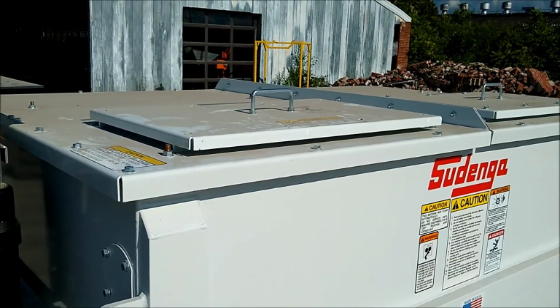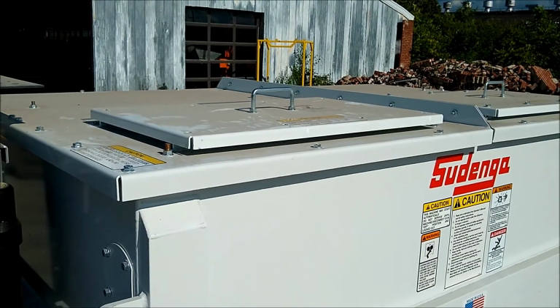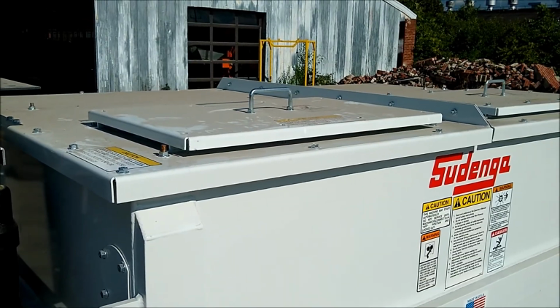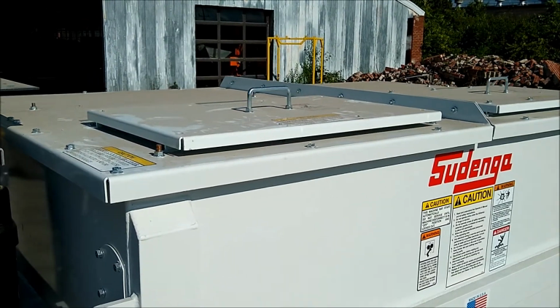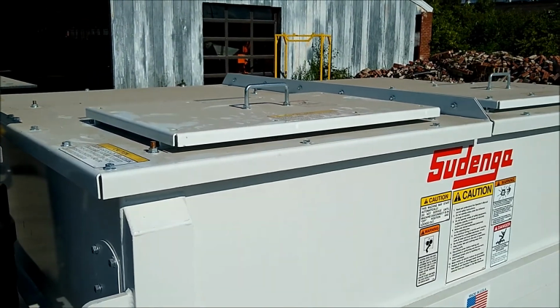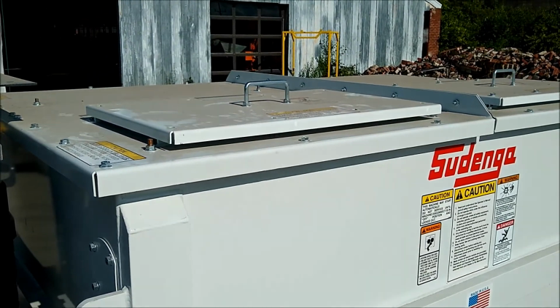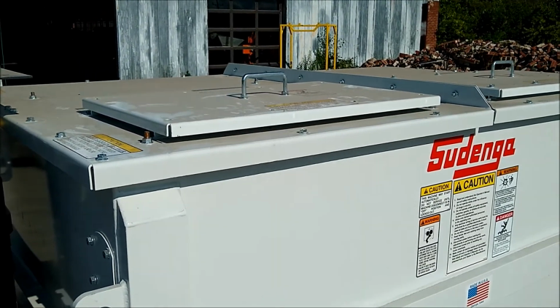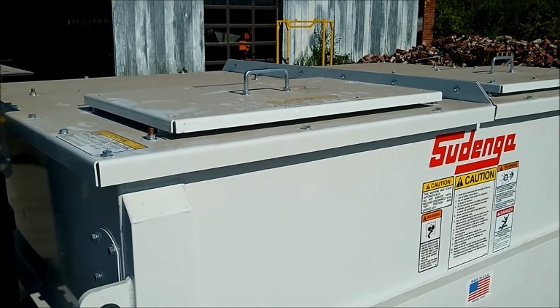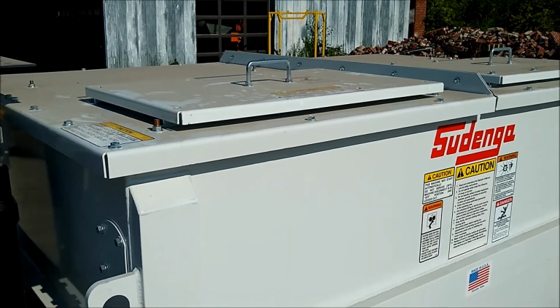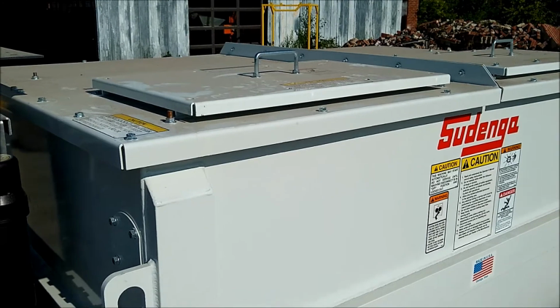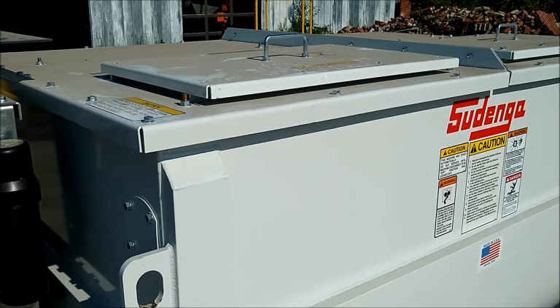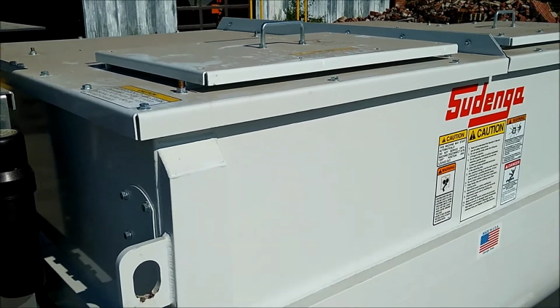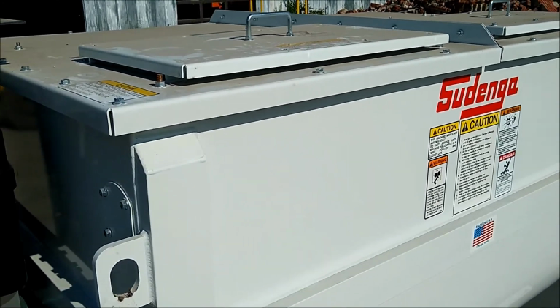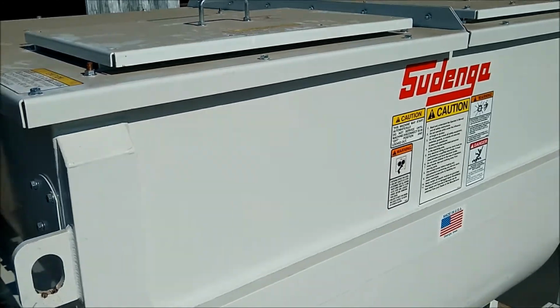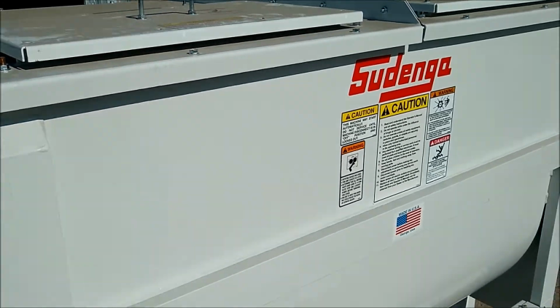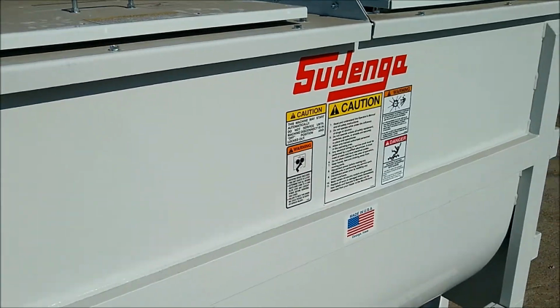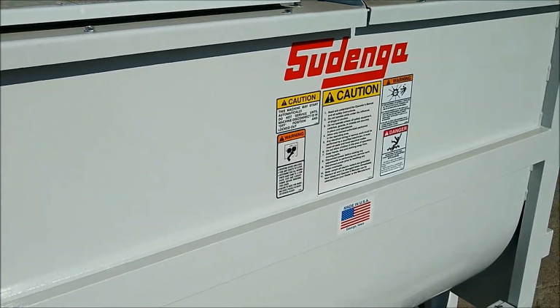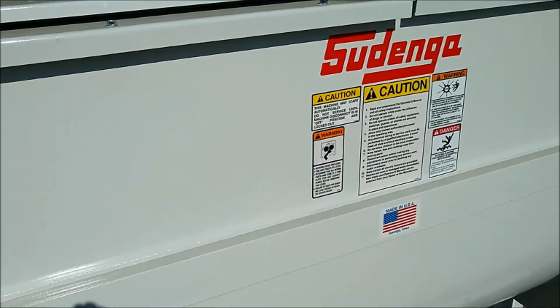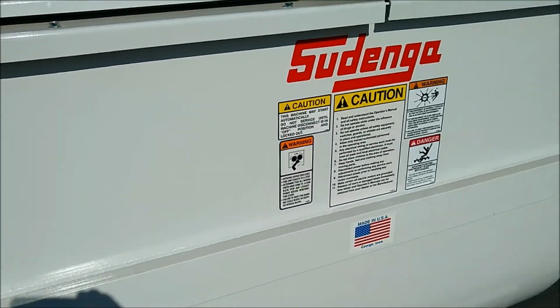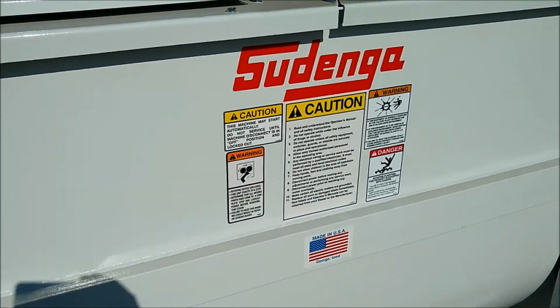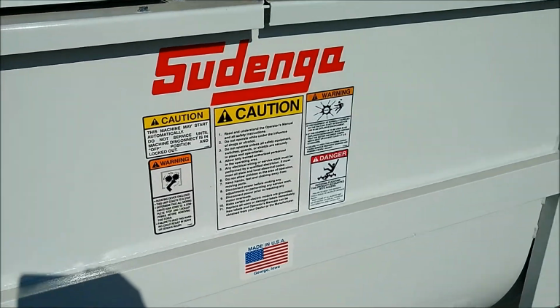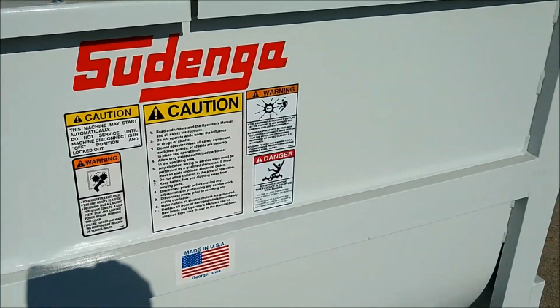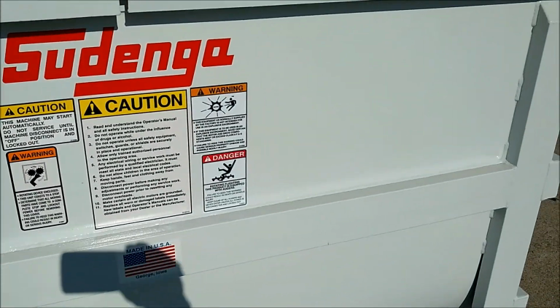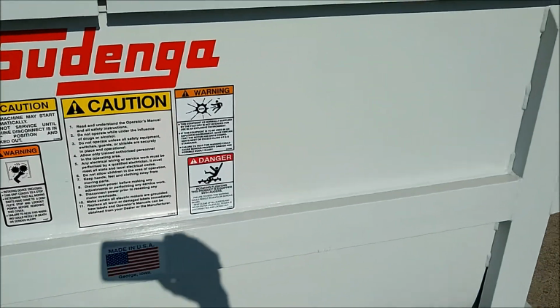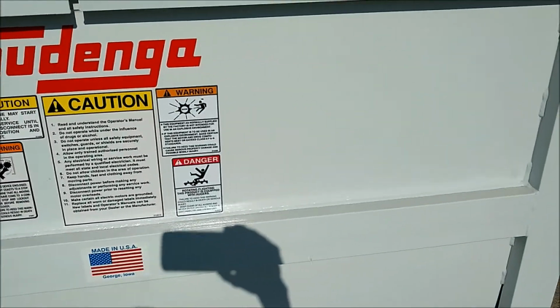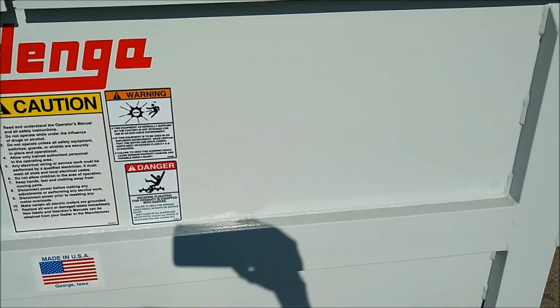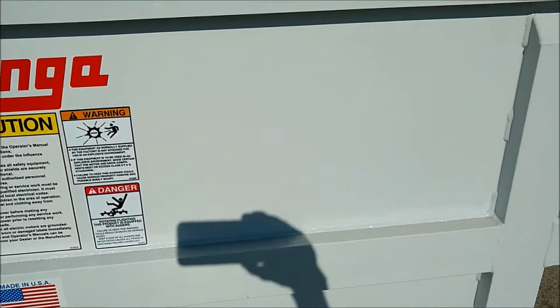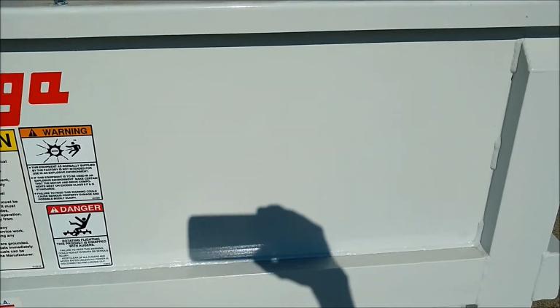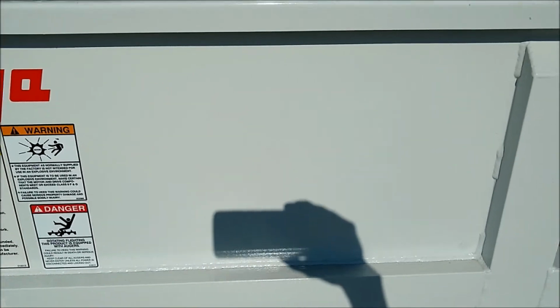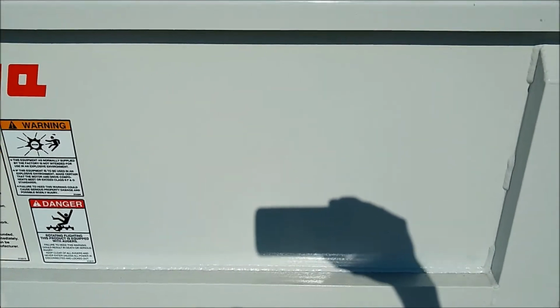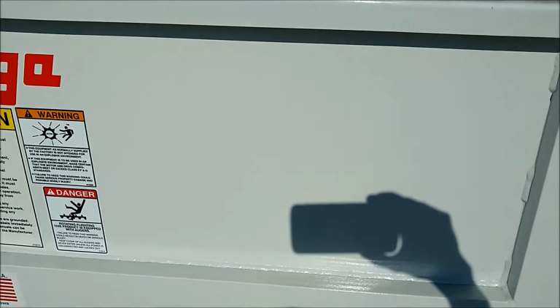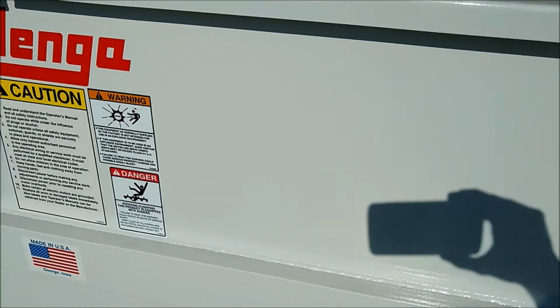This mixer is equipped with two access doors on top. It can be fed from either of those doors.